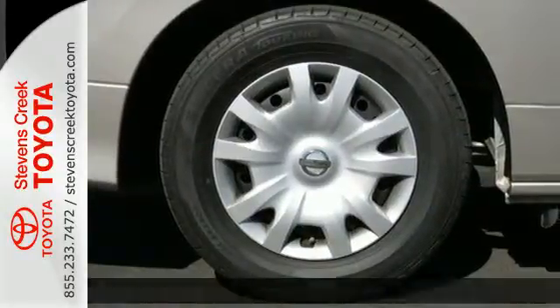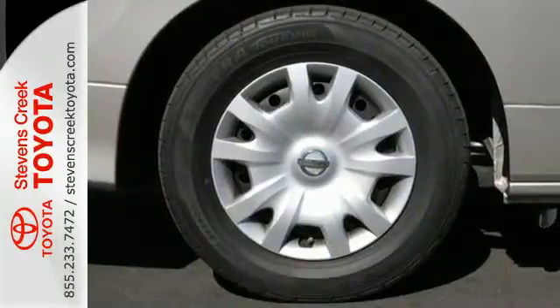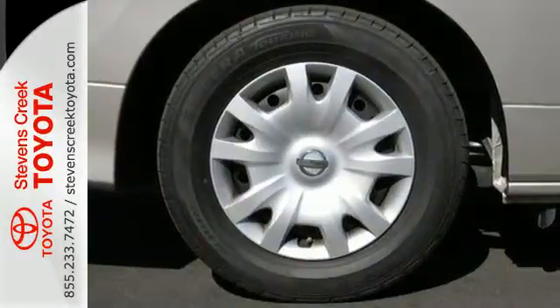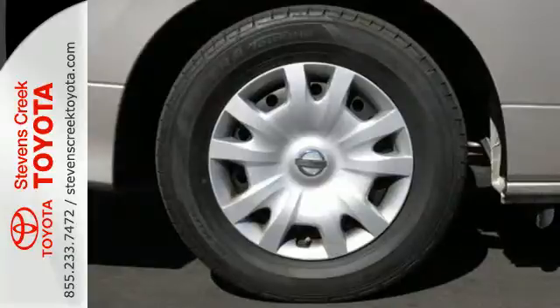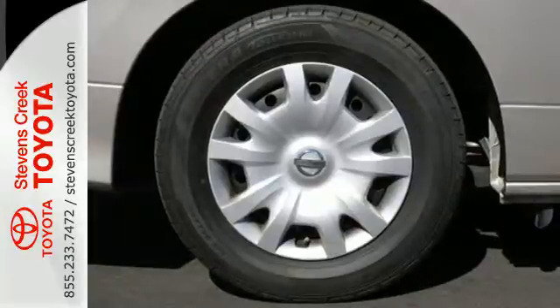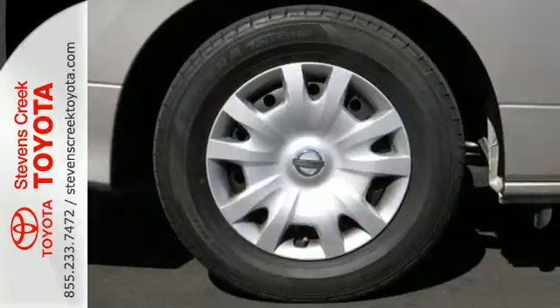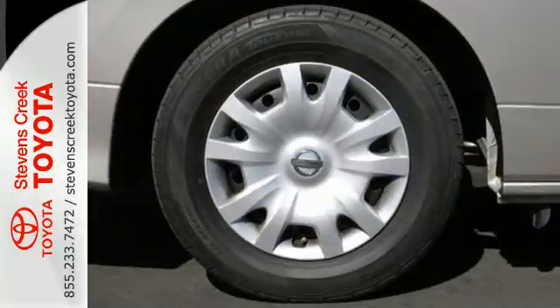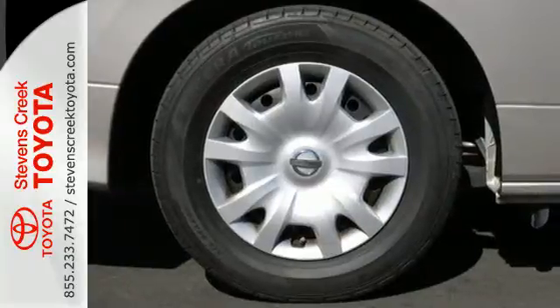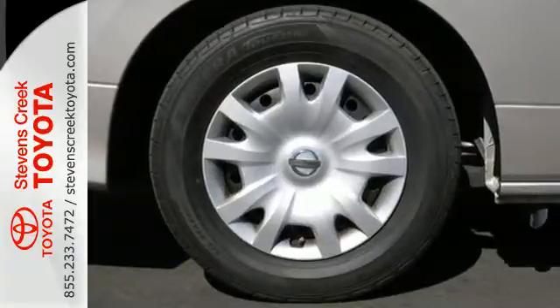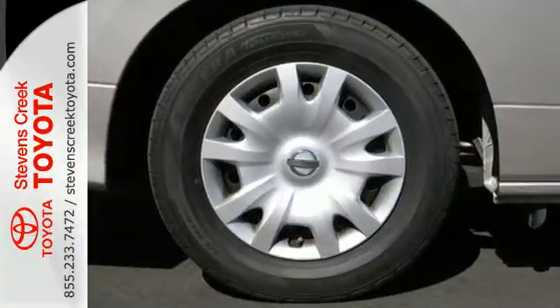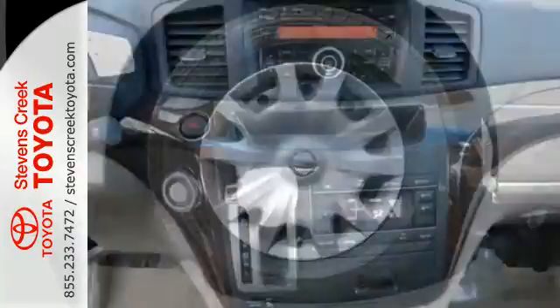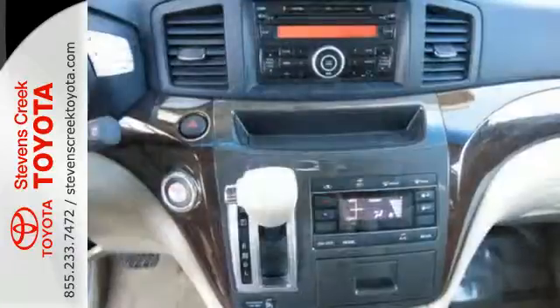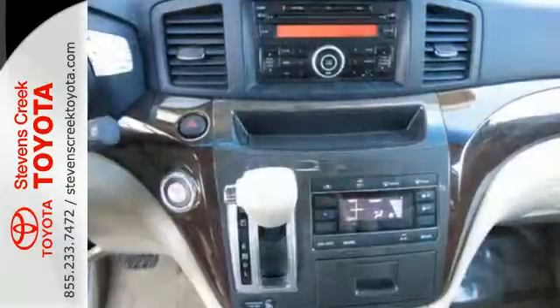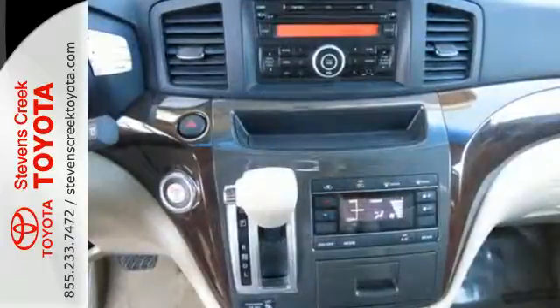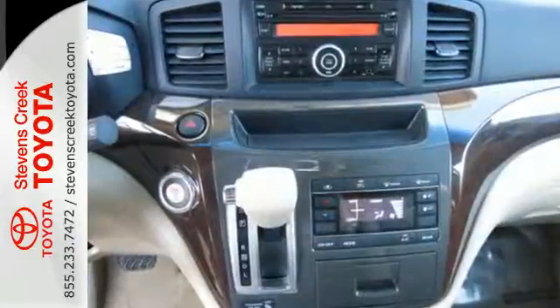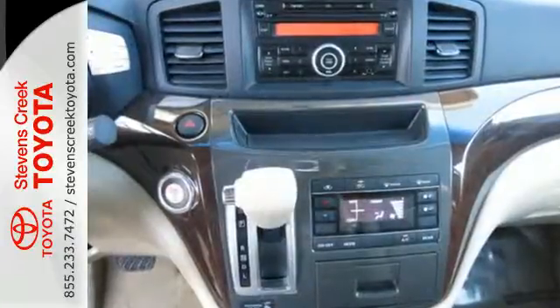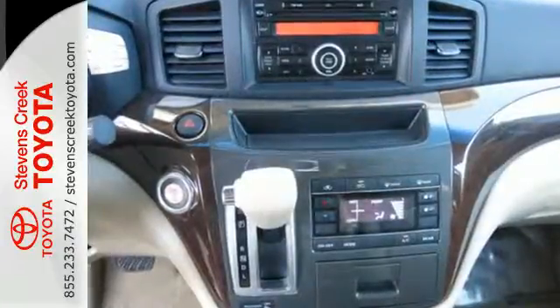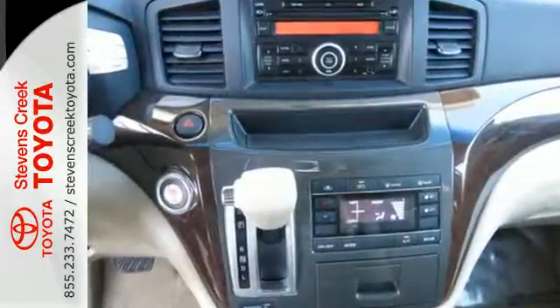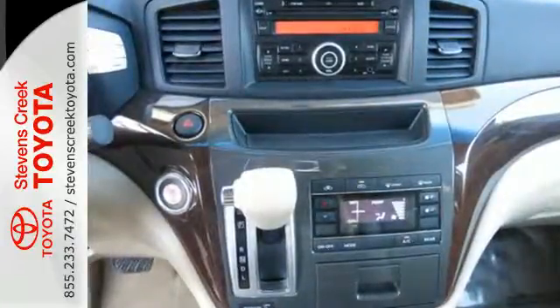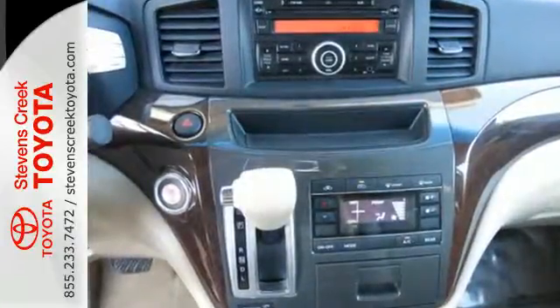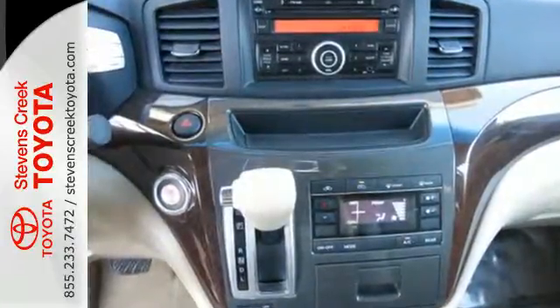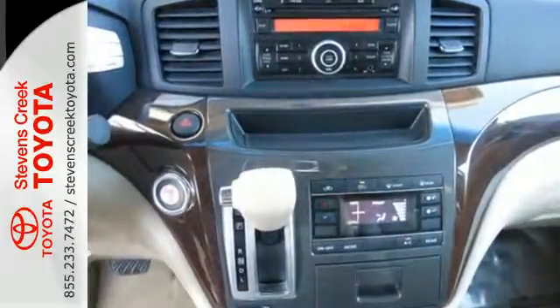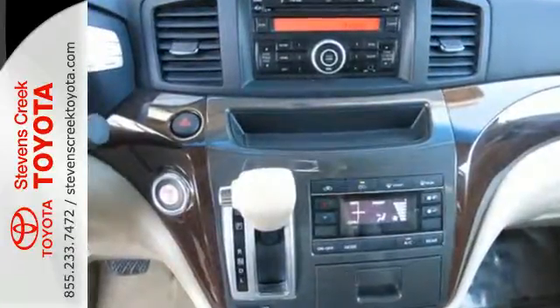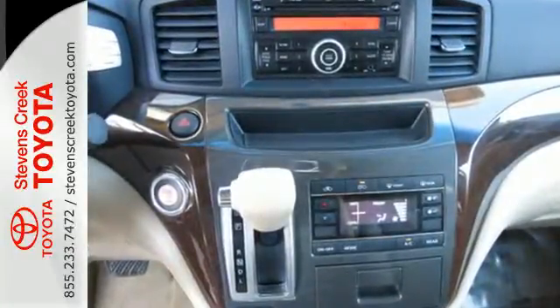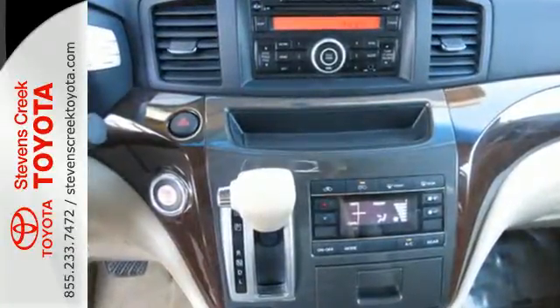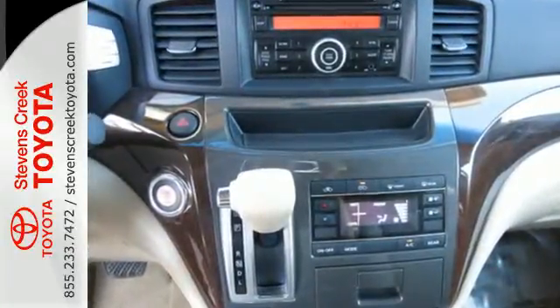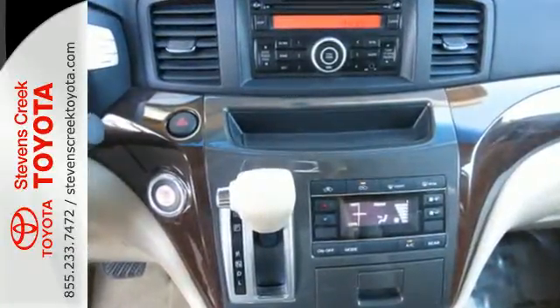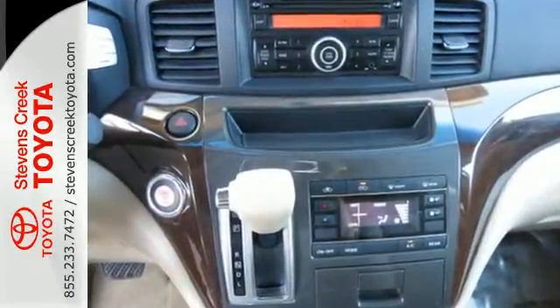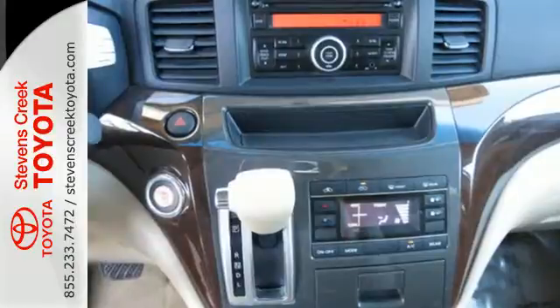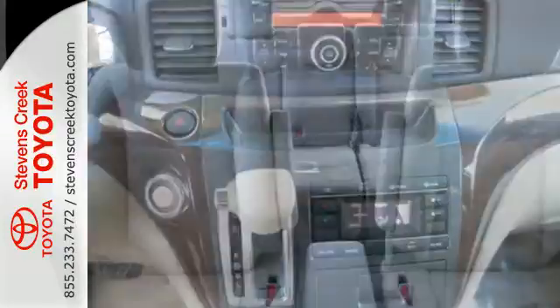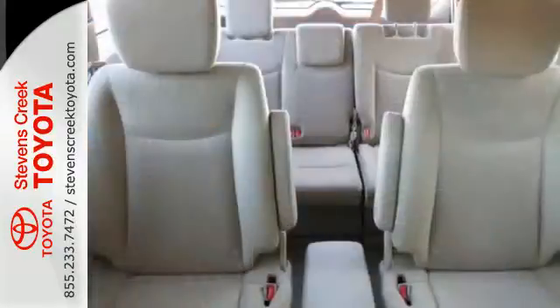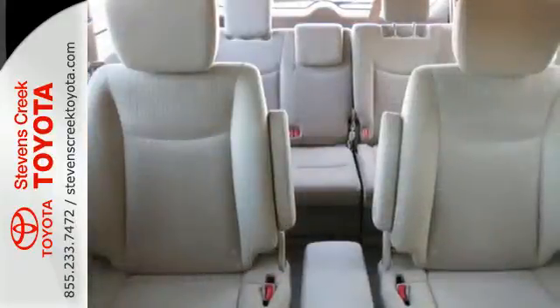it comes with a long list of family-friendly amenities, such as 7-passenger seating, steering wheel cruise controls, and a CD changer.